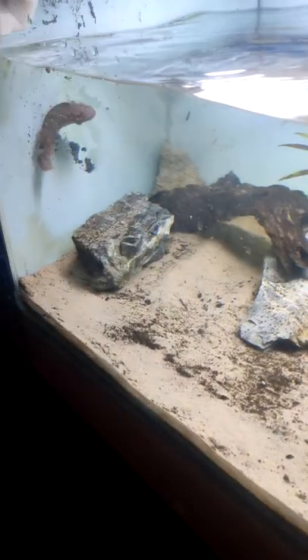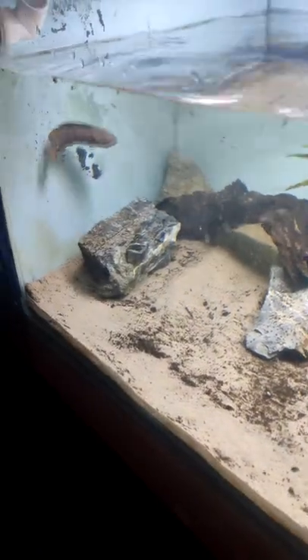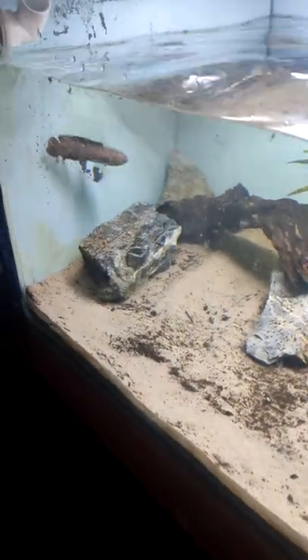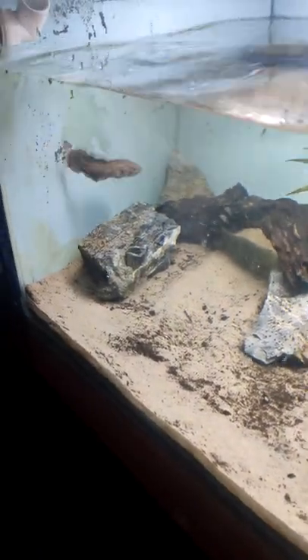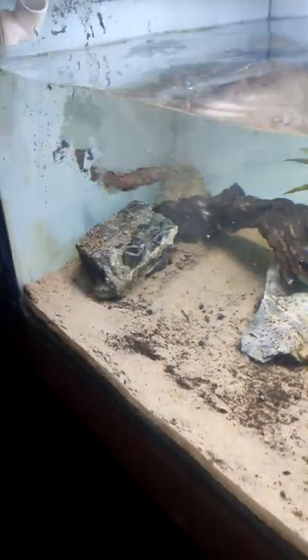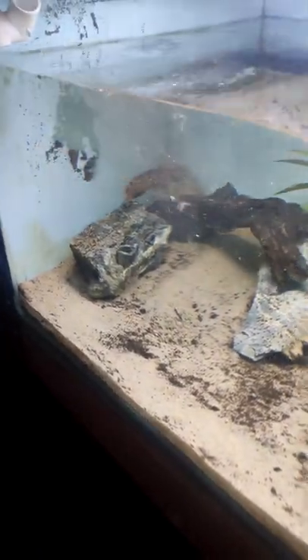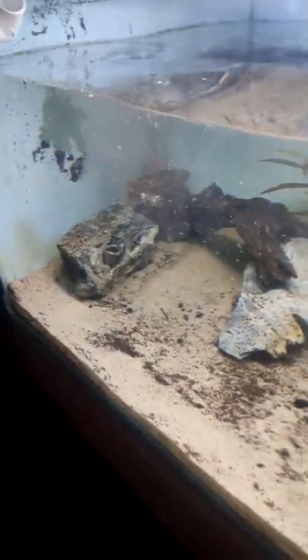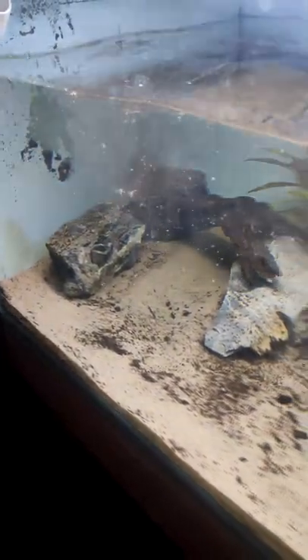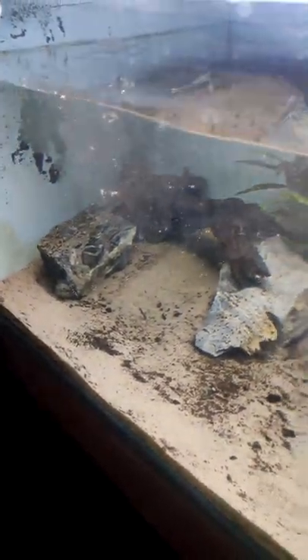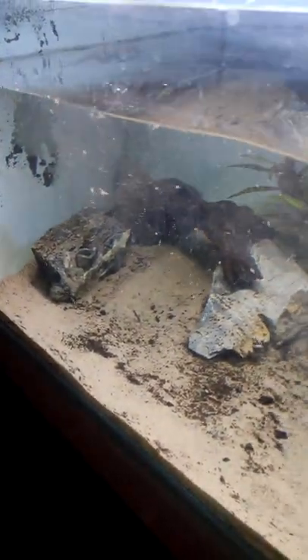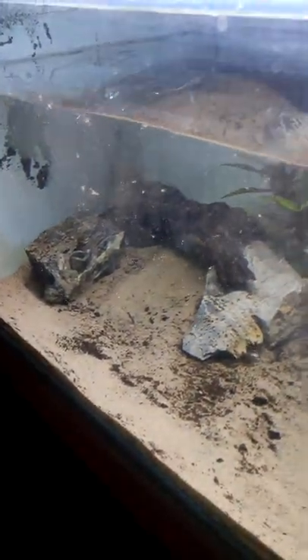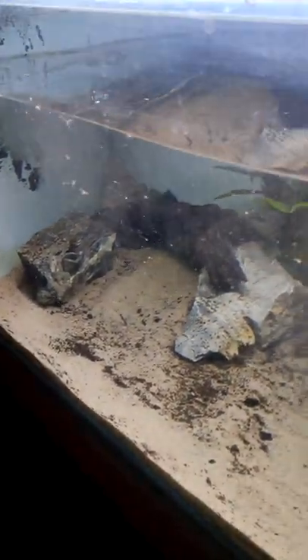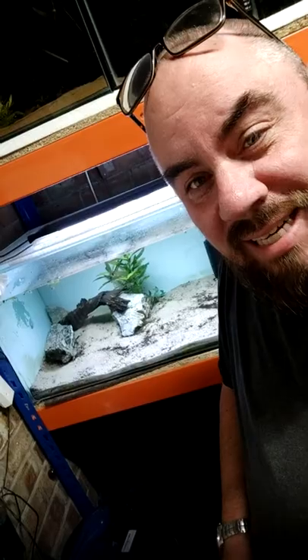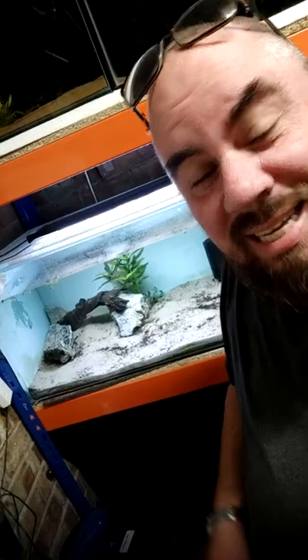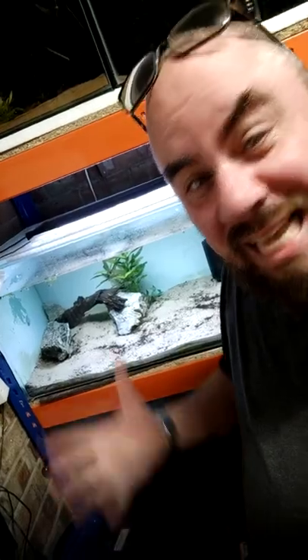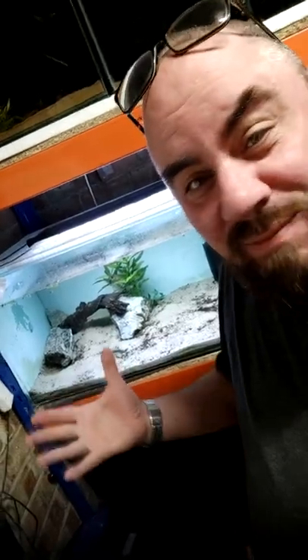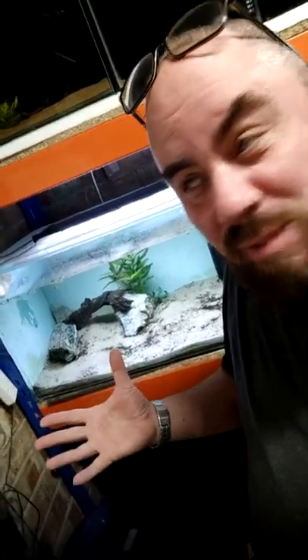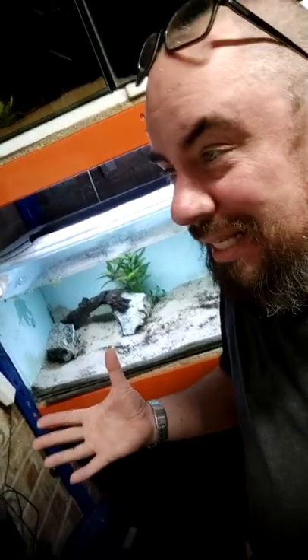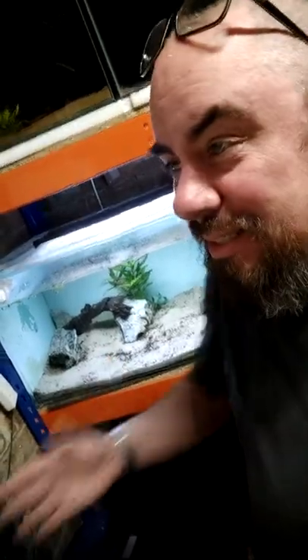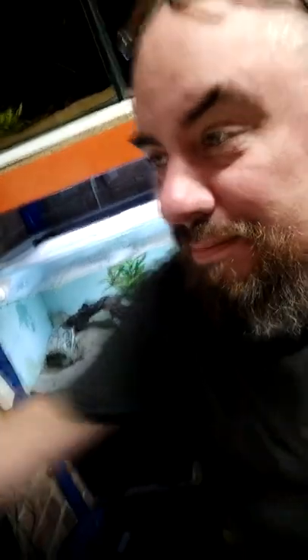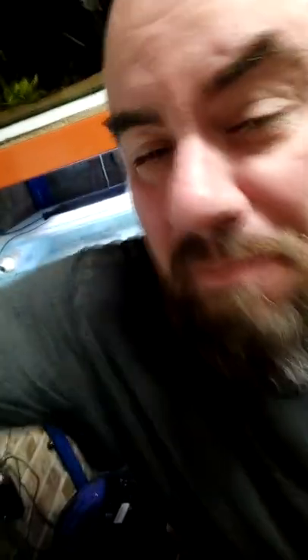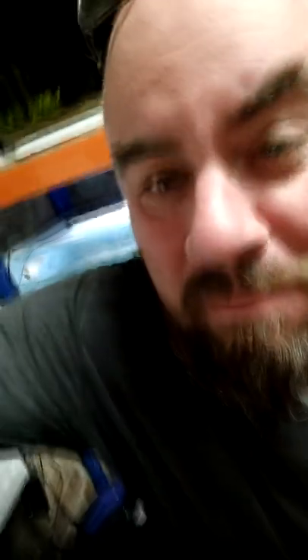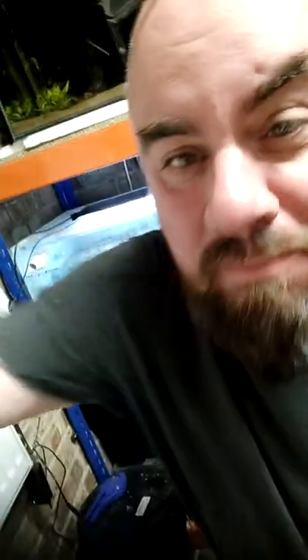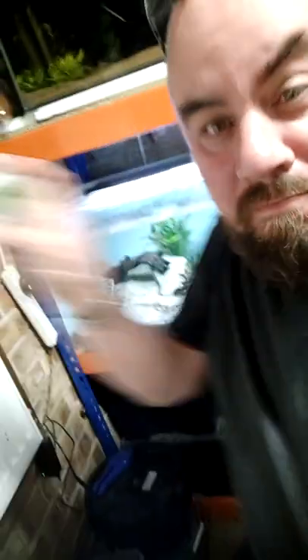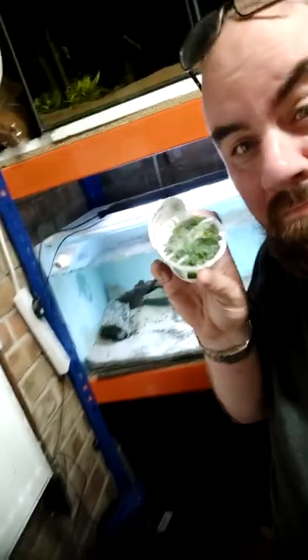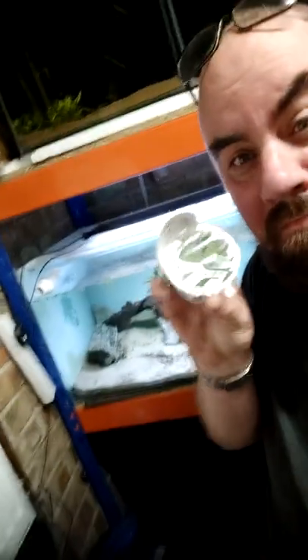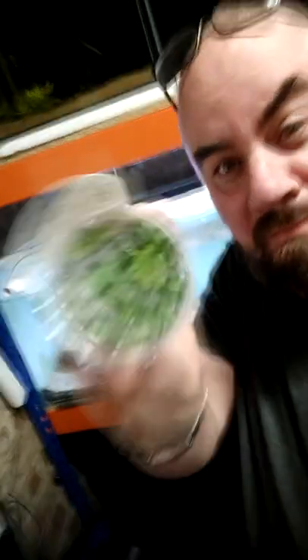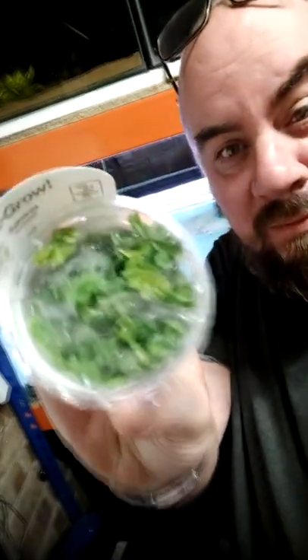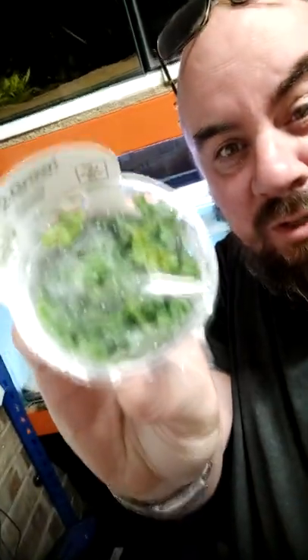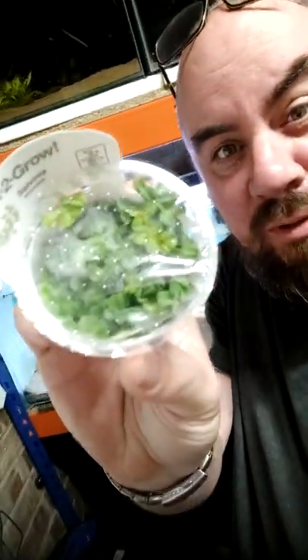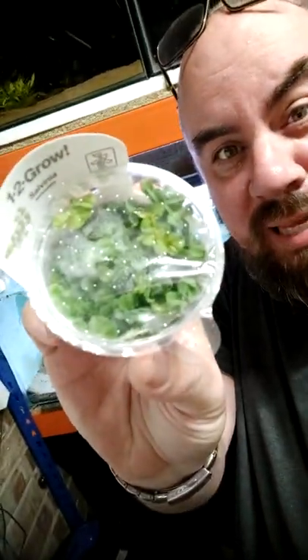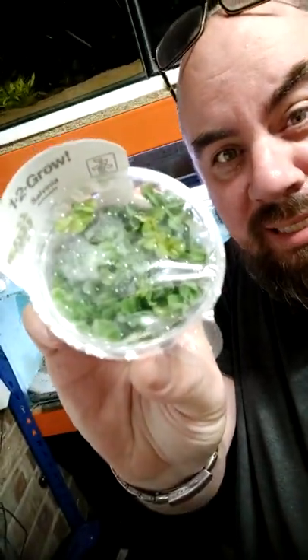So I asked for lots of advice and the internet said get some floating plants. Got some floating plants.